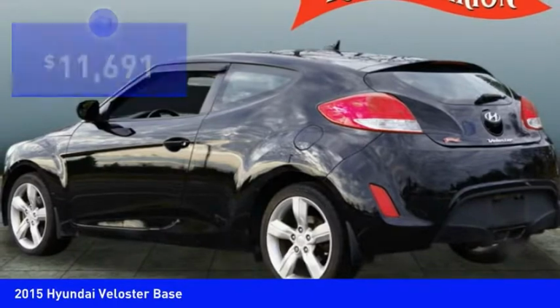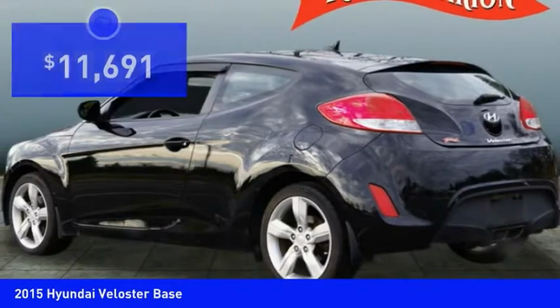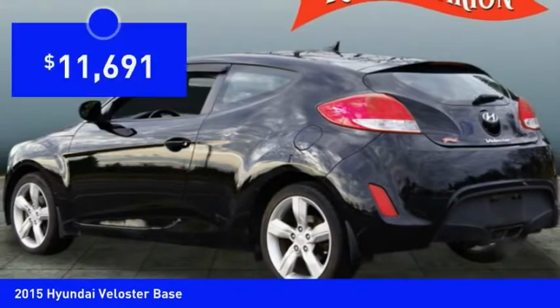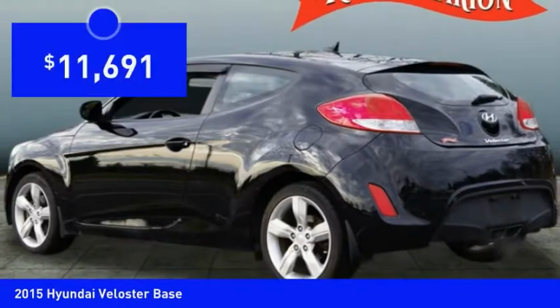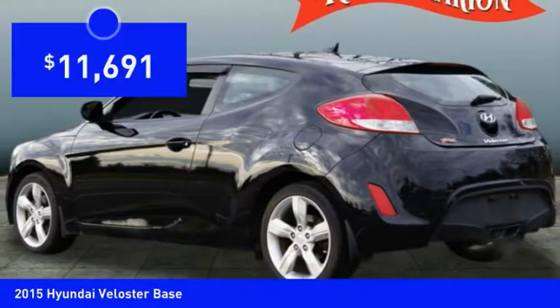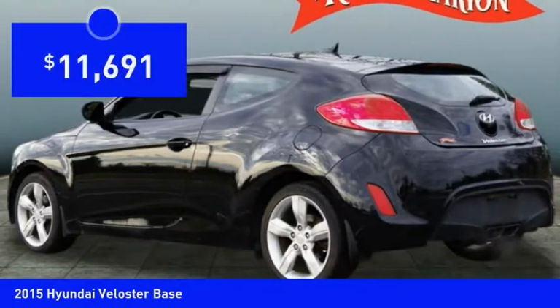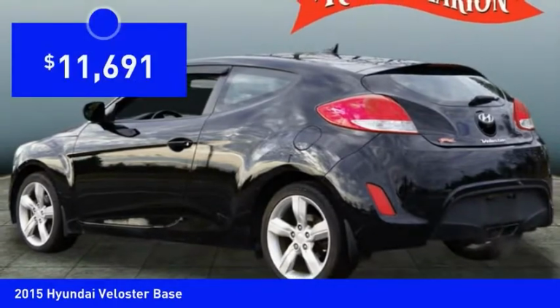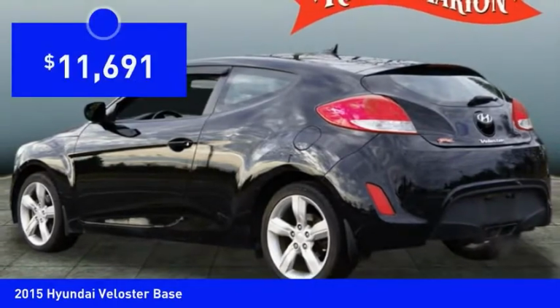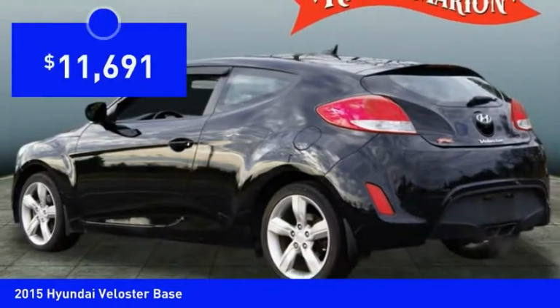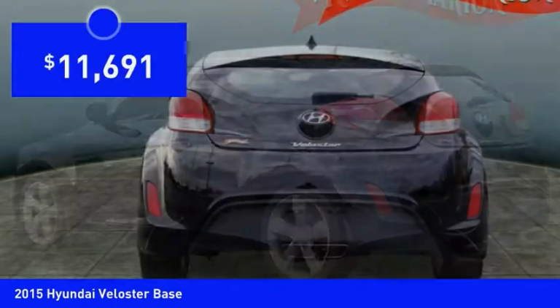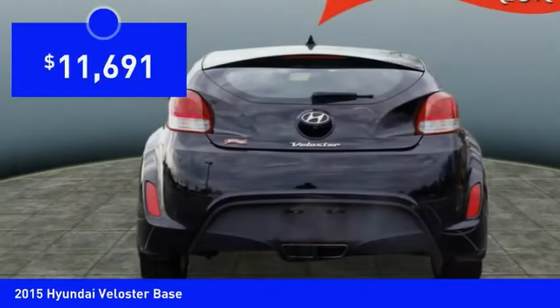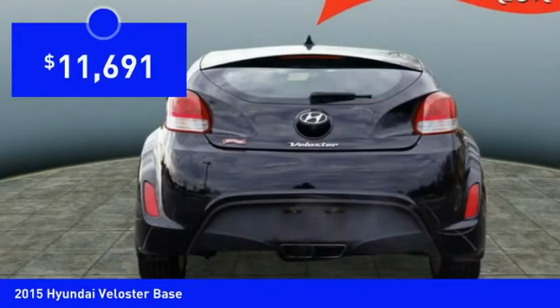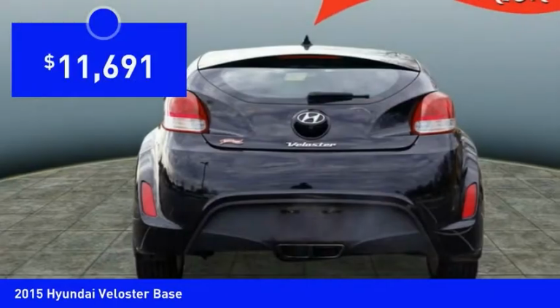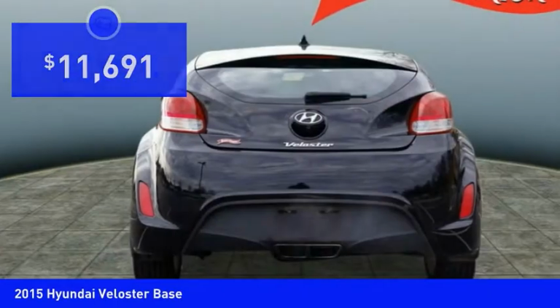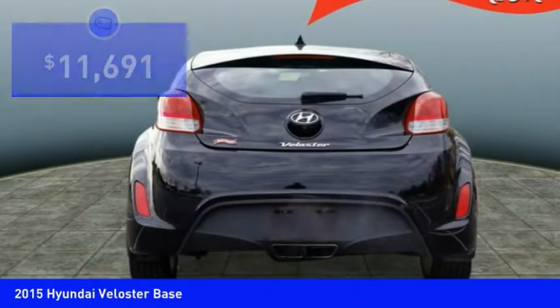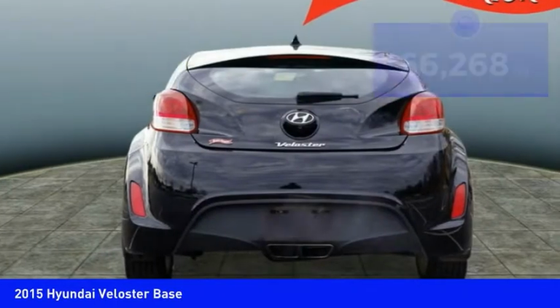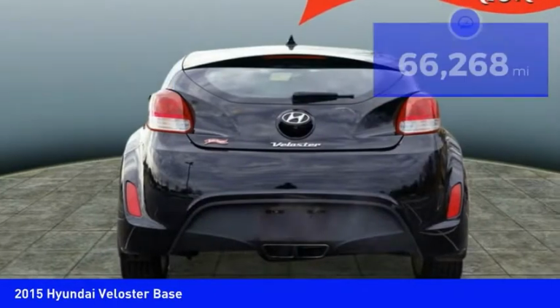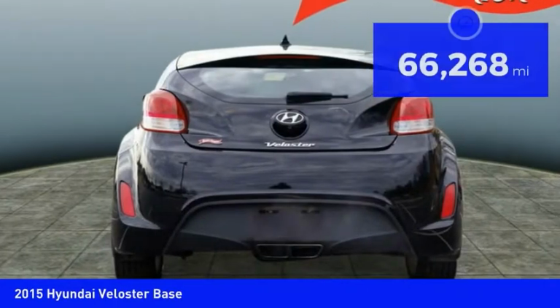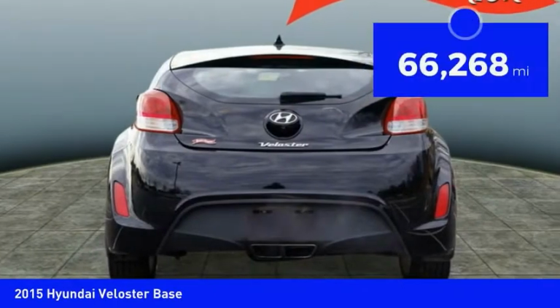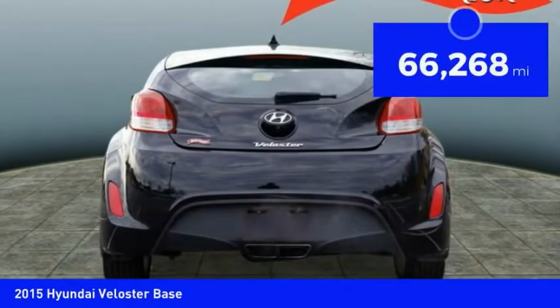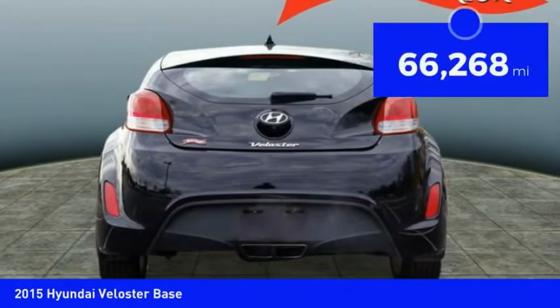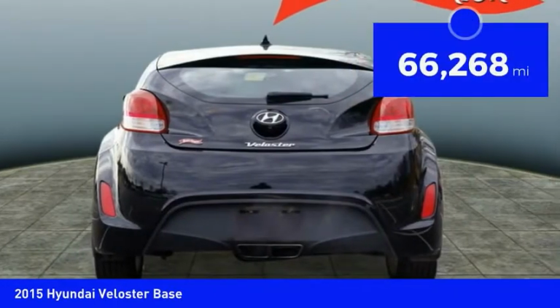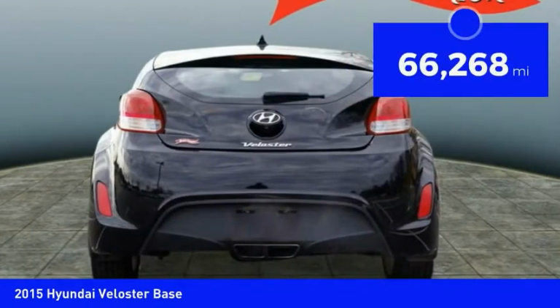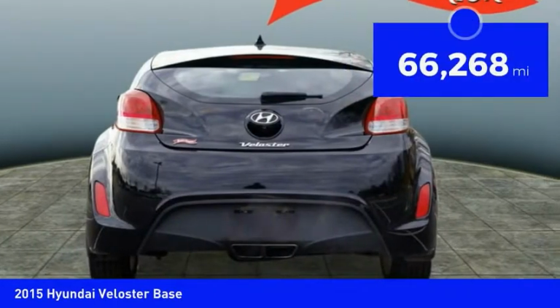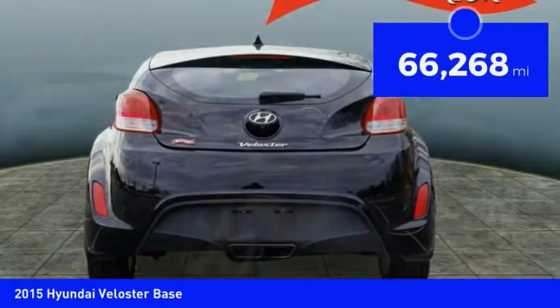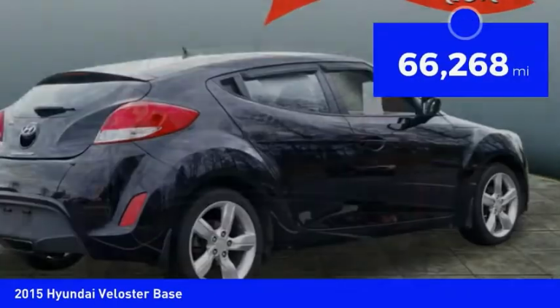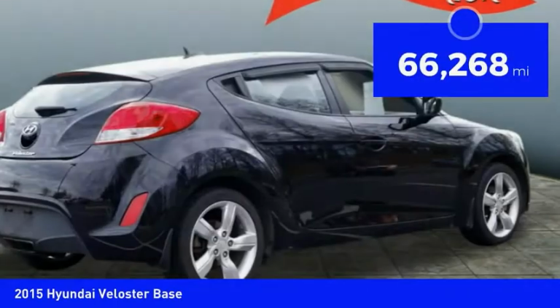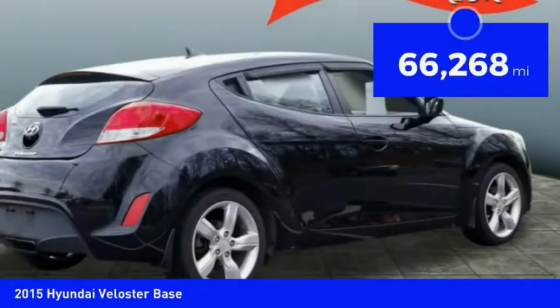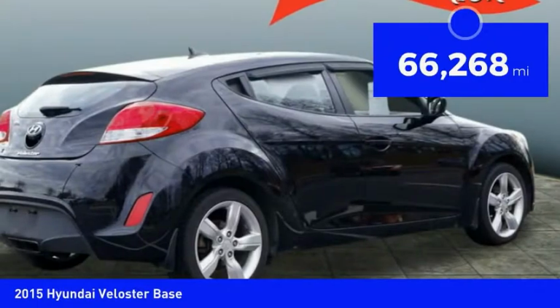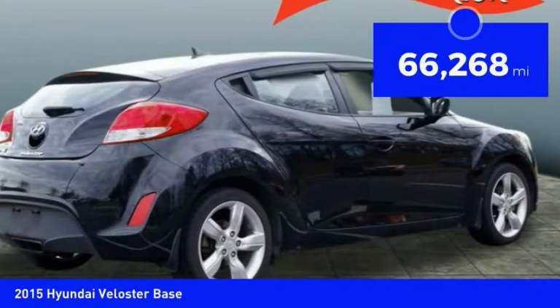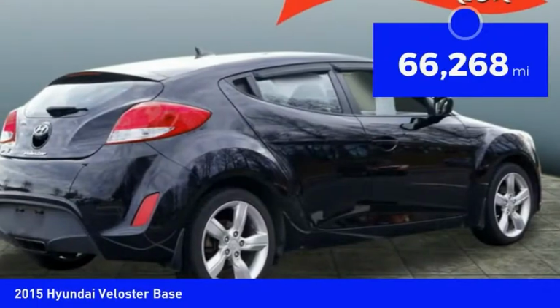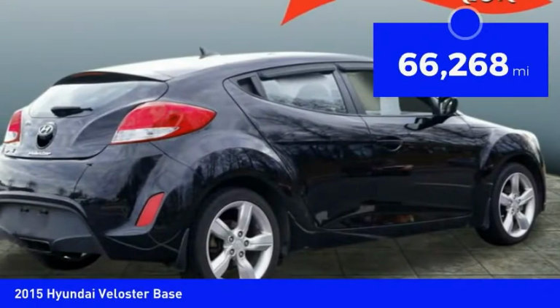And it is priced below $15,000. This vehicle has less than 70,000 miles.